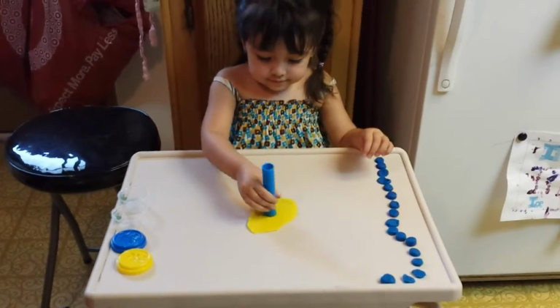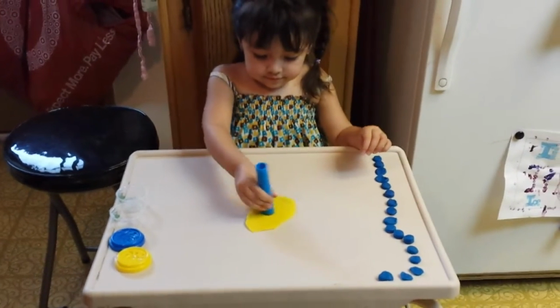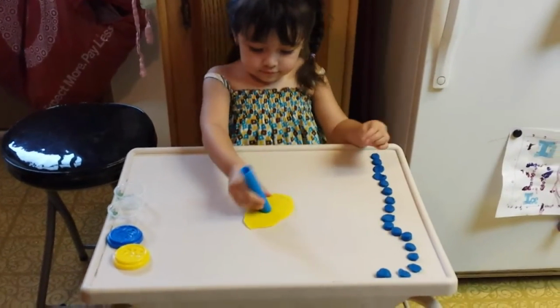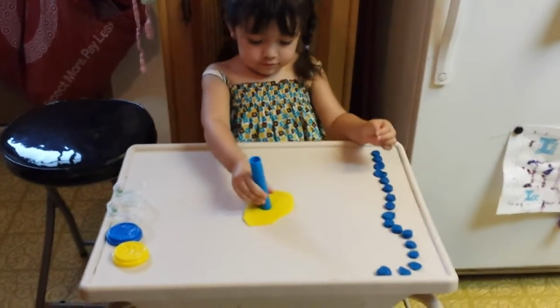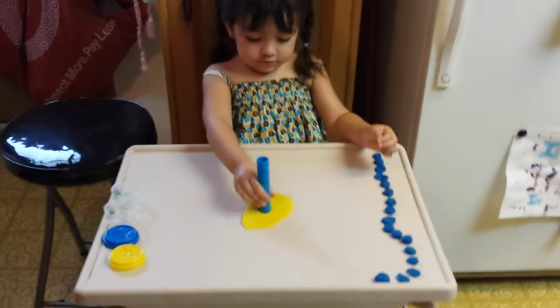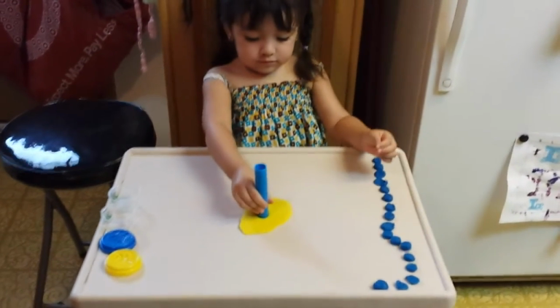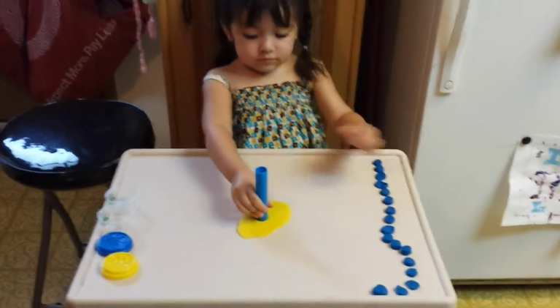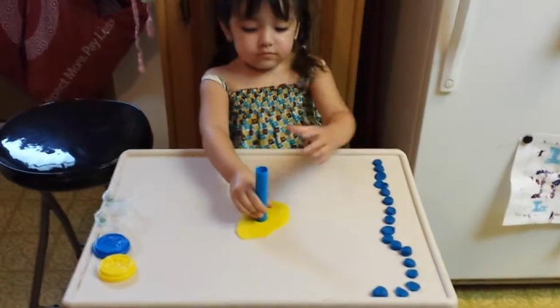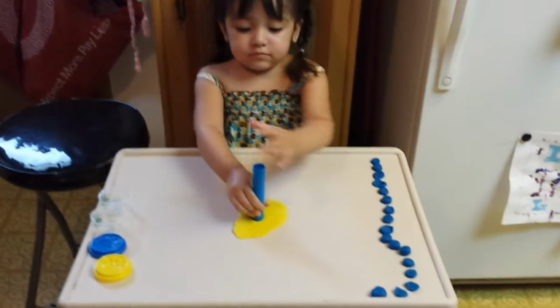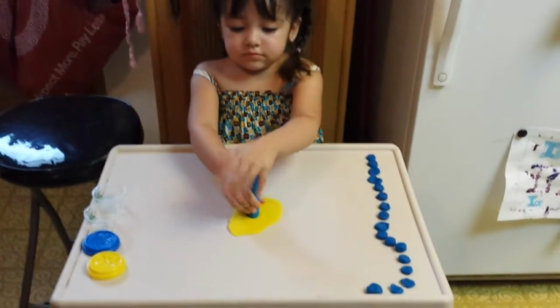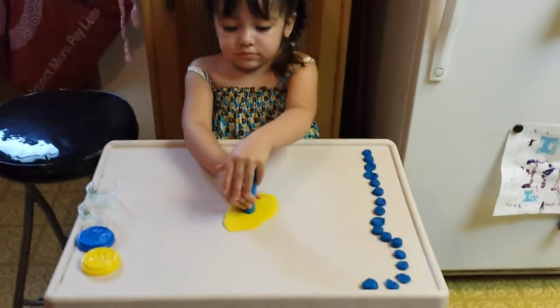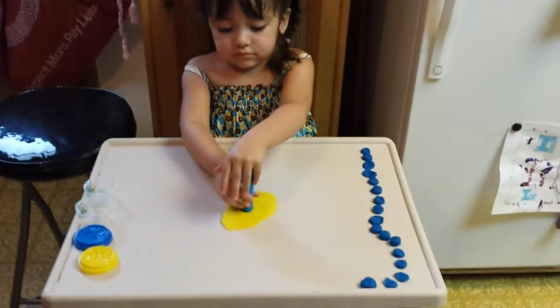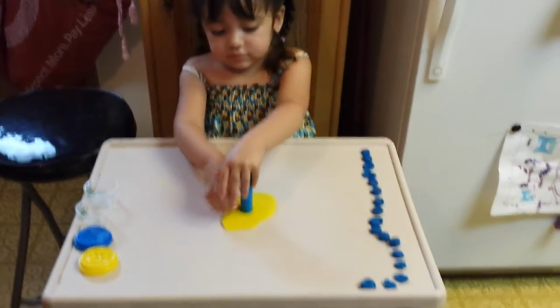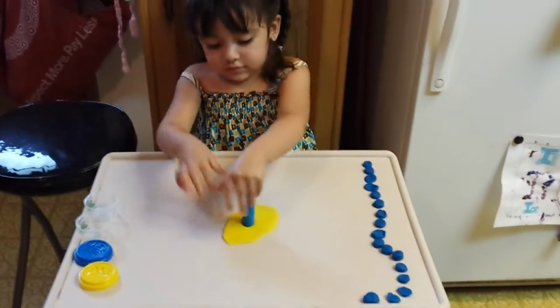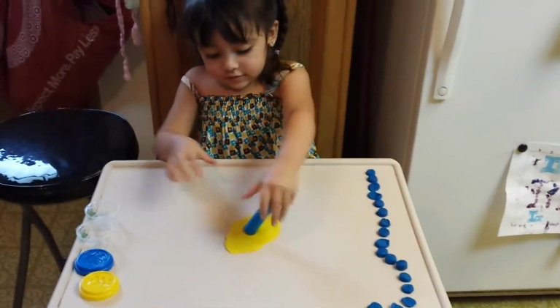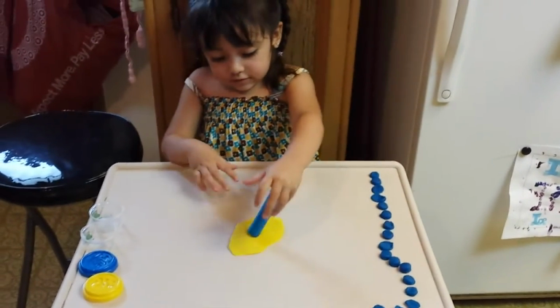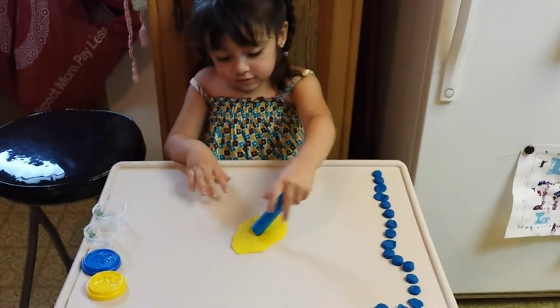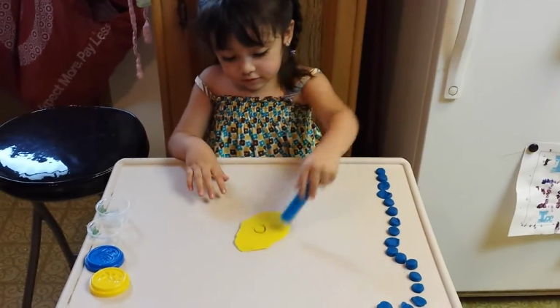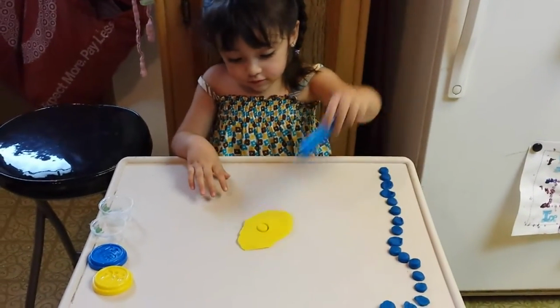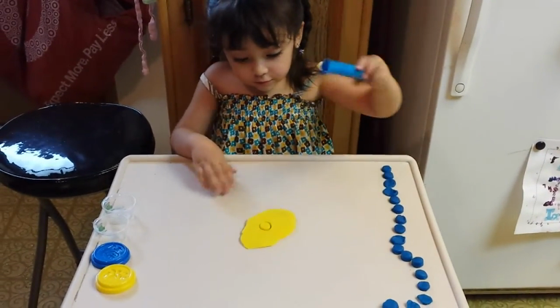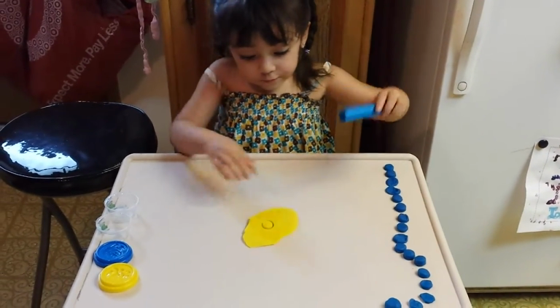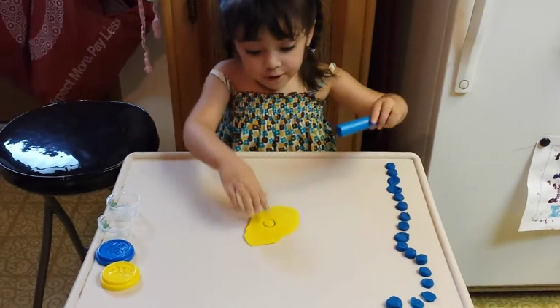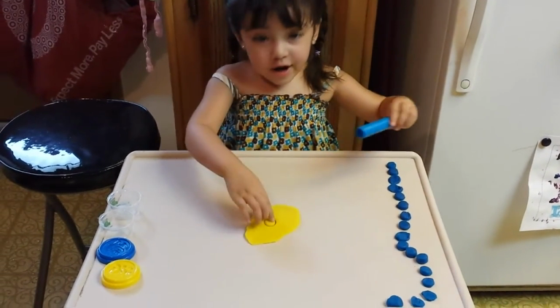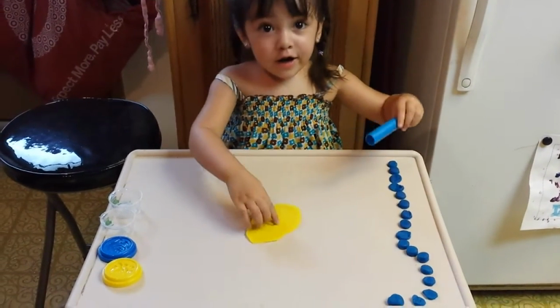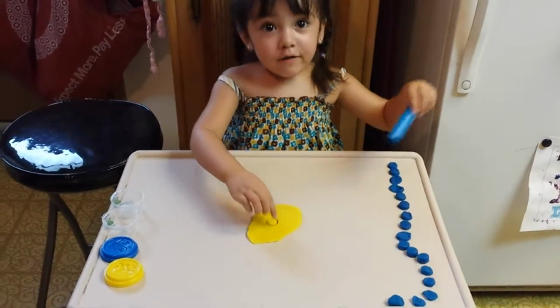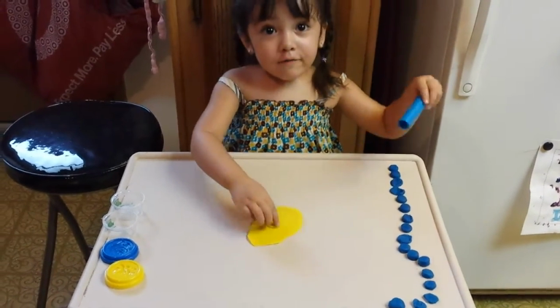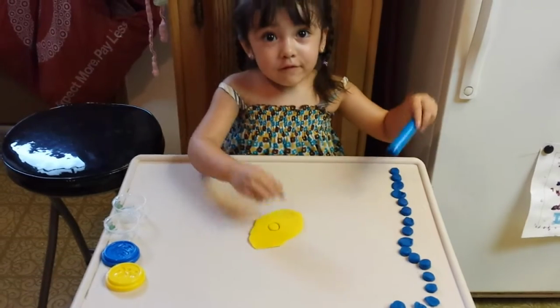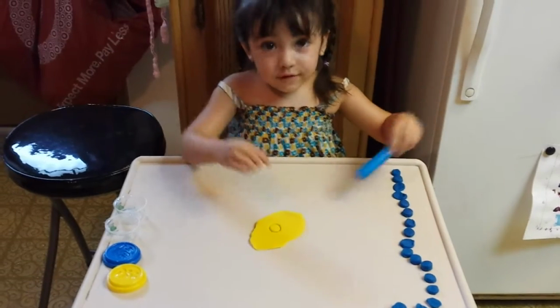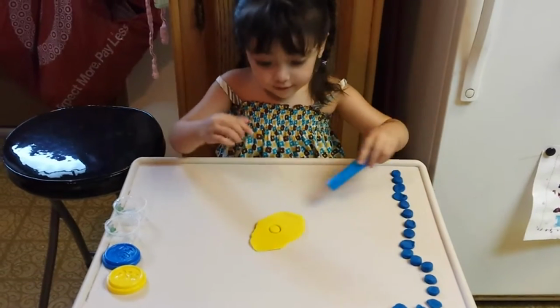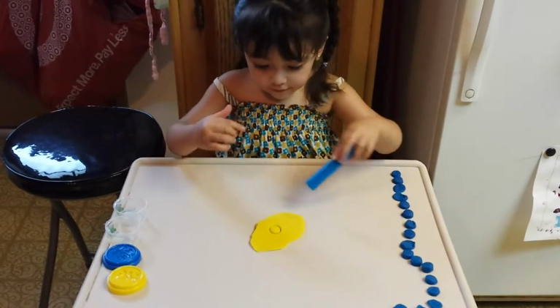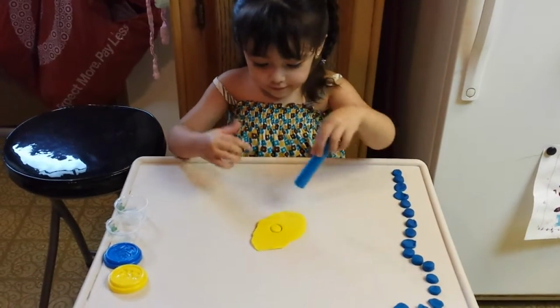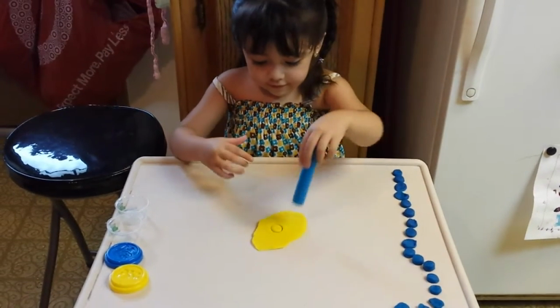Can you roll, roll, roll your boat? Yeah, you got a circle!